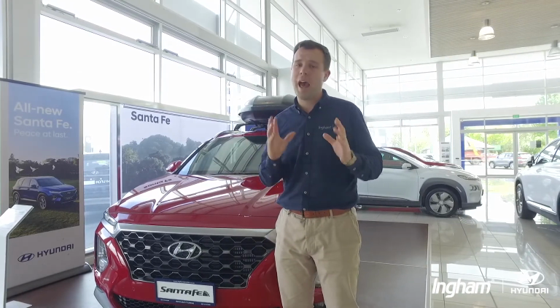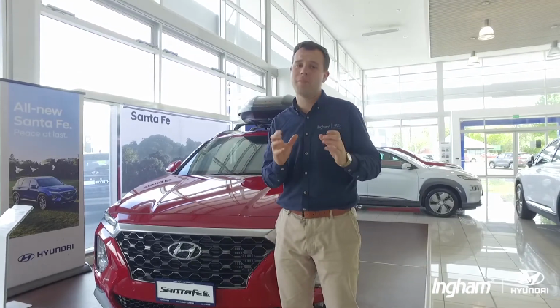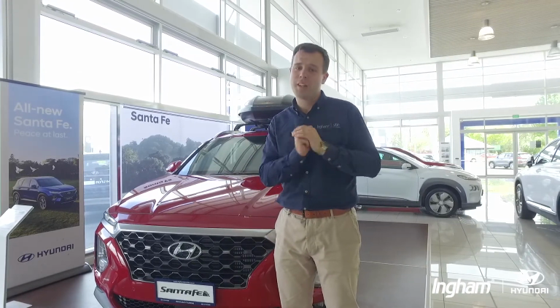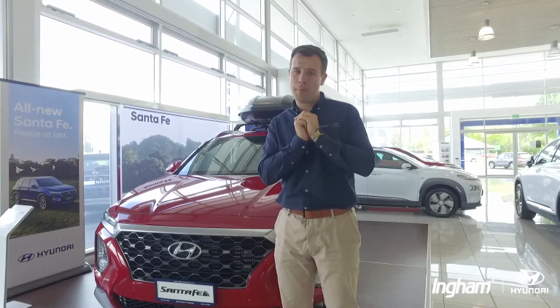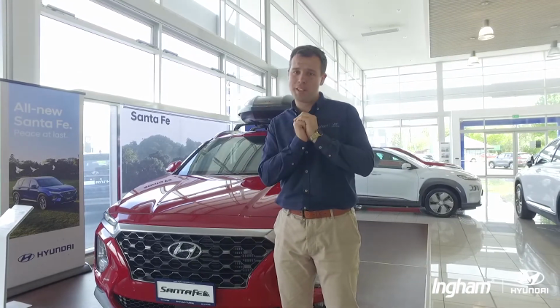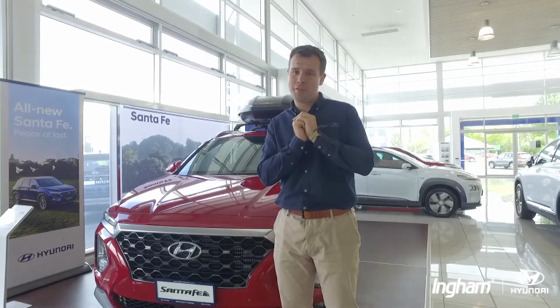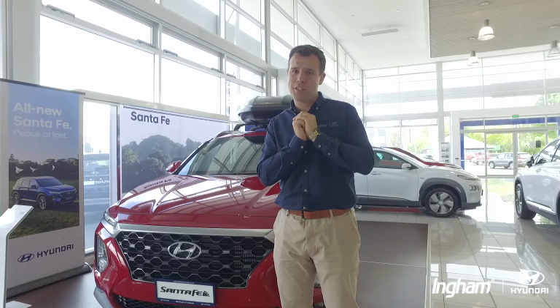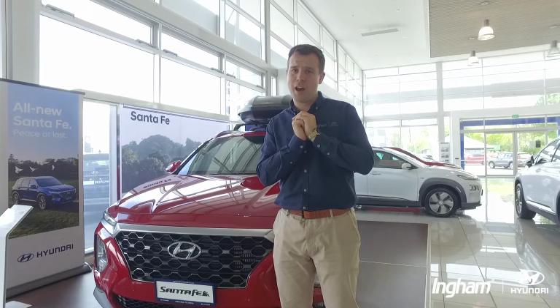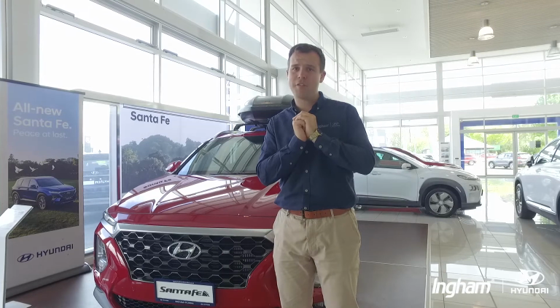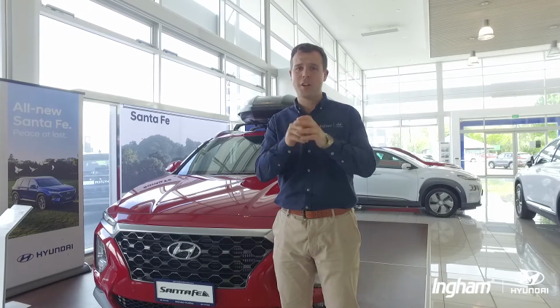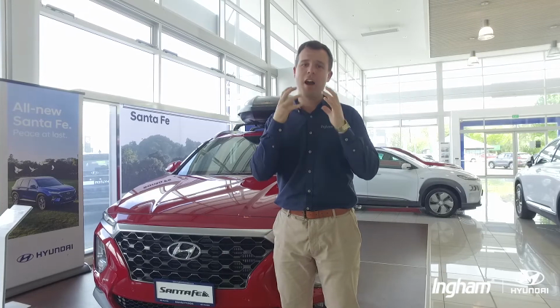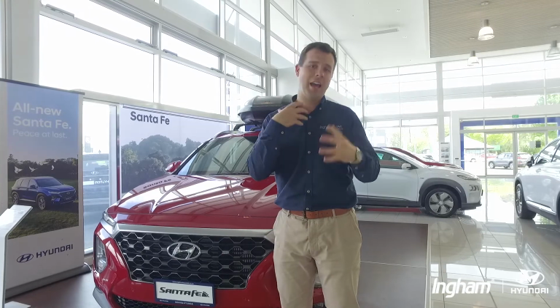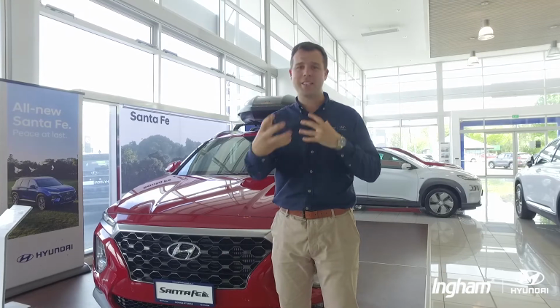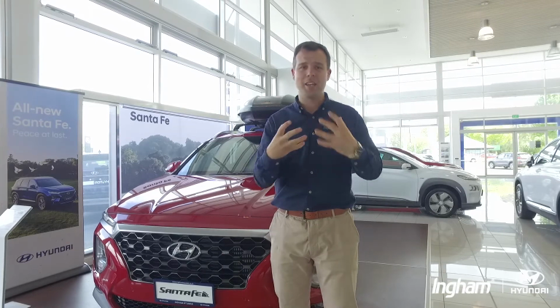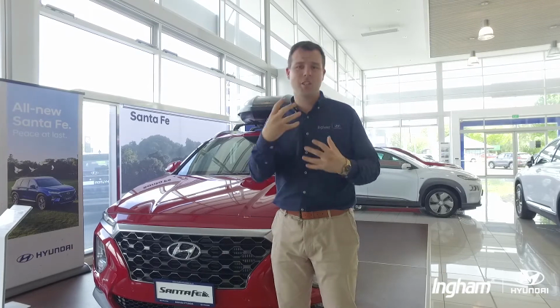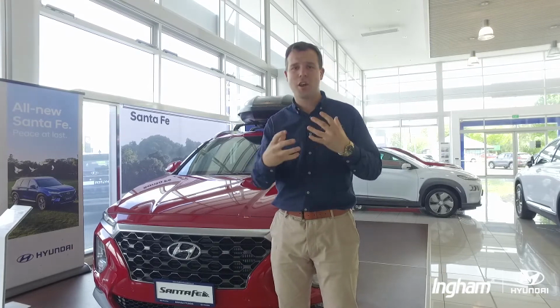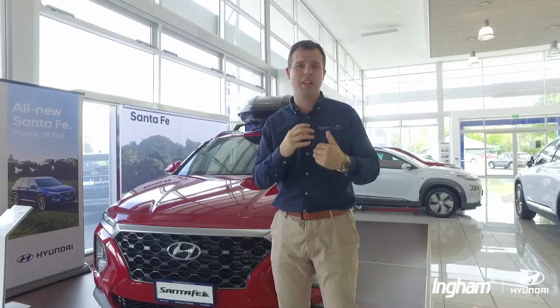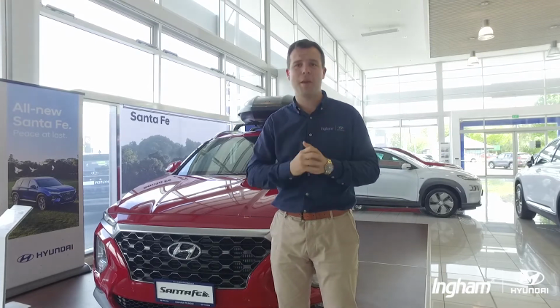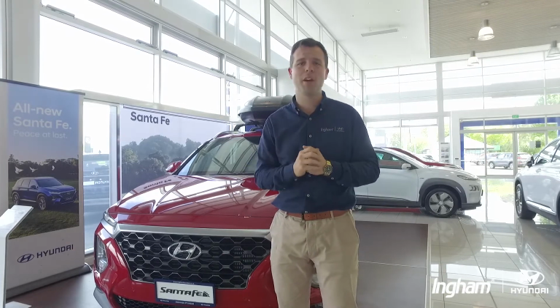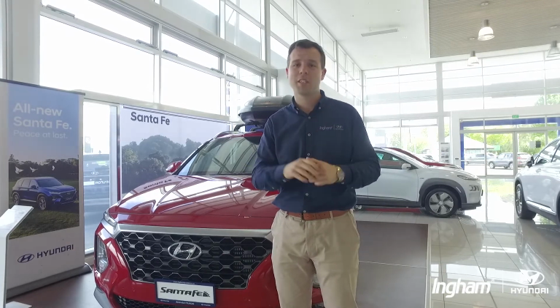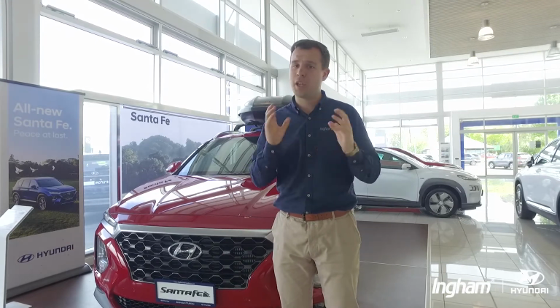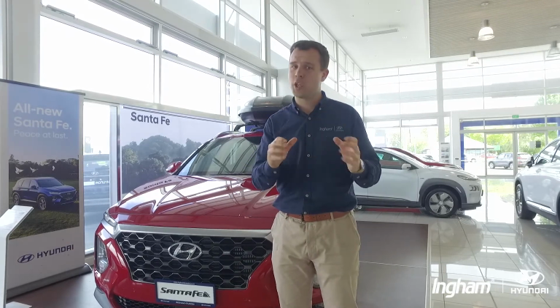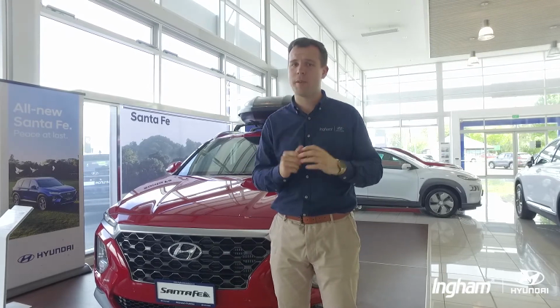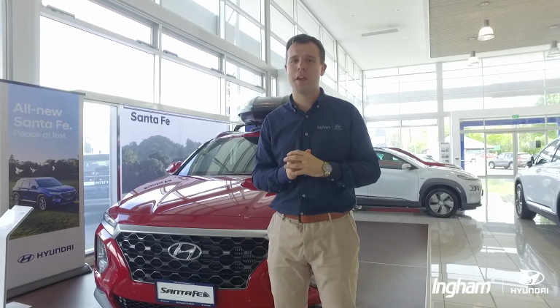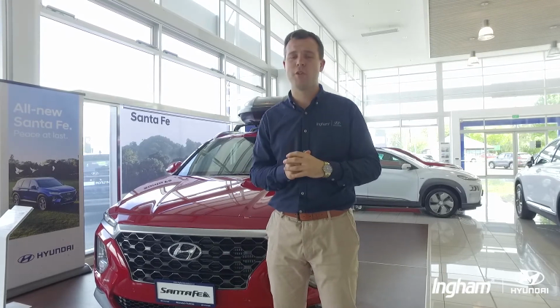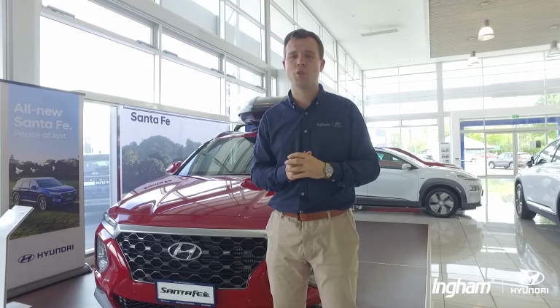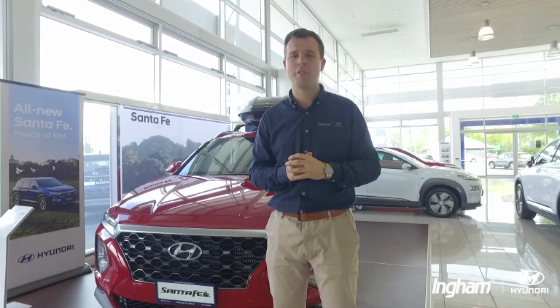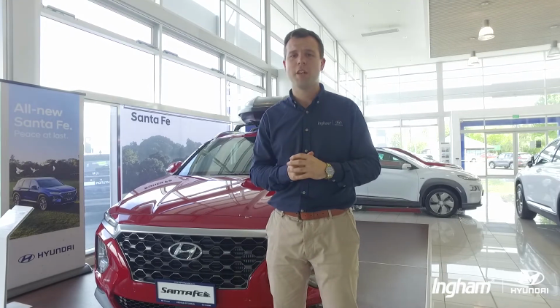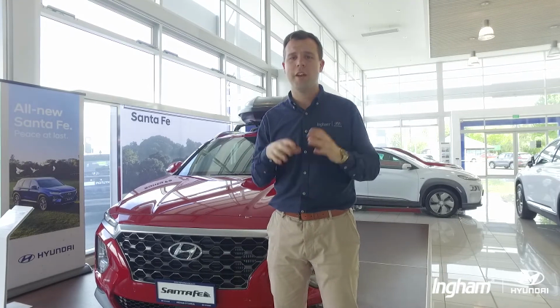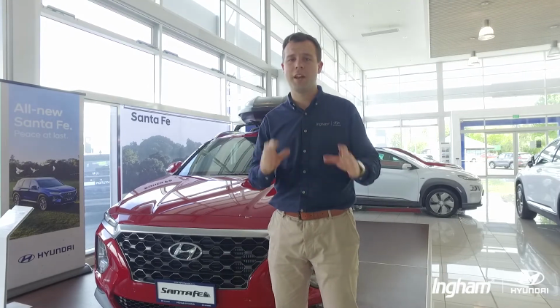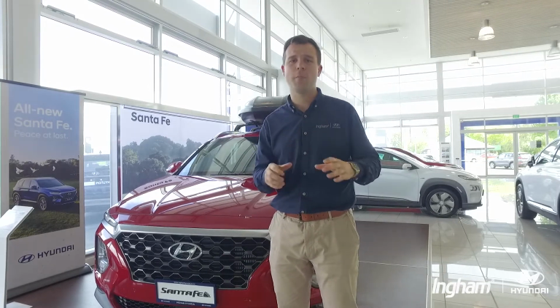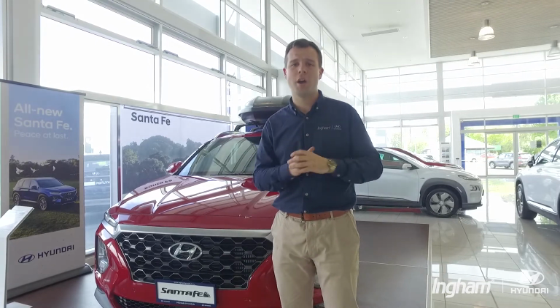But hey, come in and see it for yourself. I can't tell you just over the camera. So make sure you come and take it for a drive here at Ingham Hyundai.